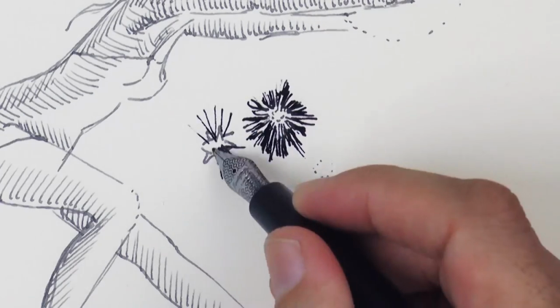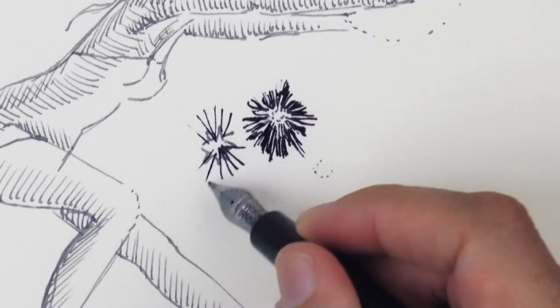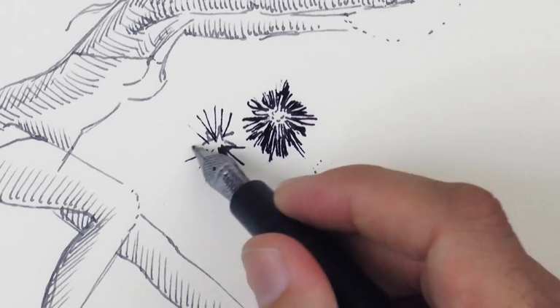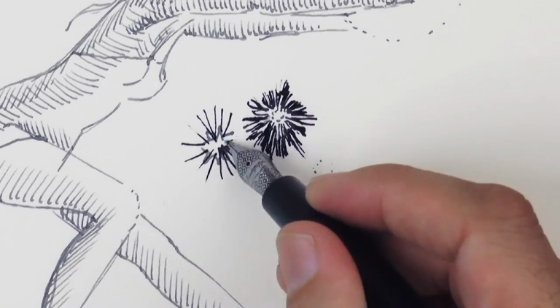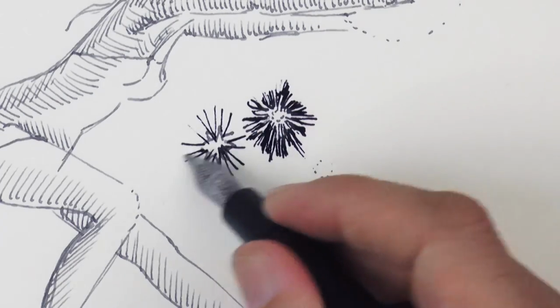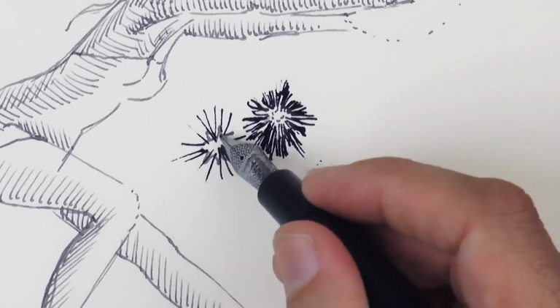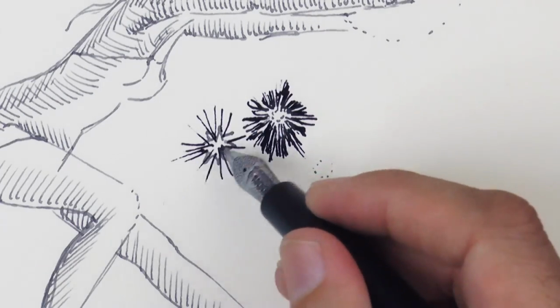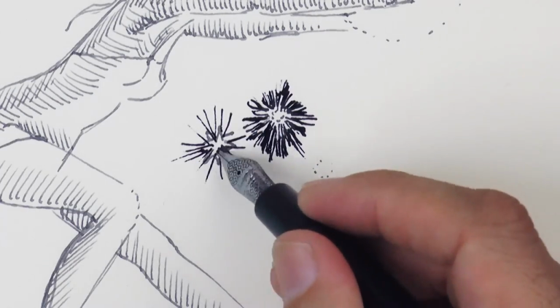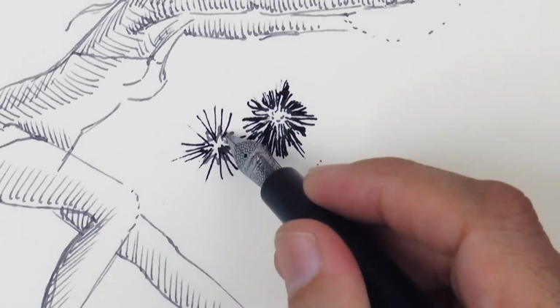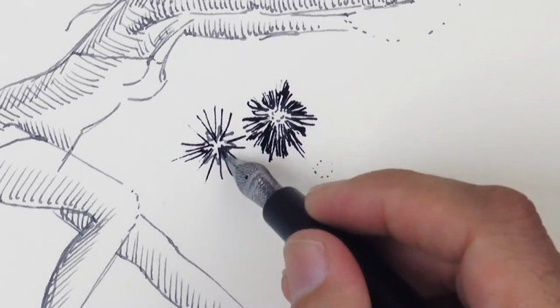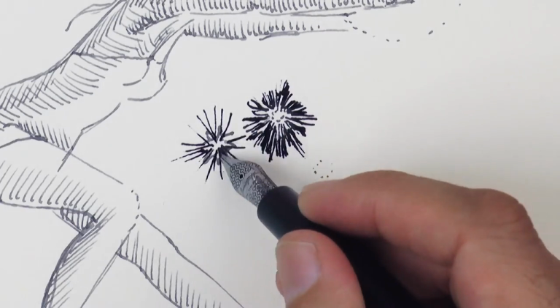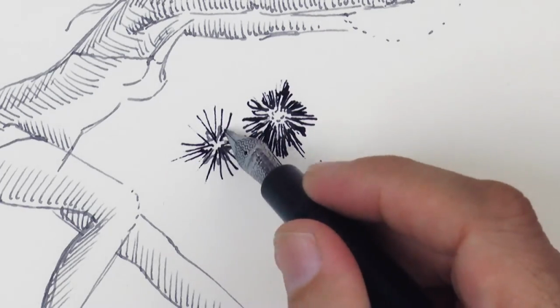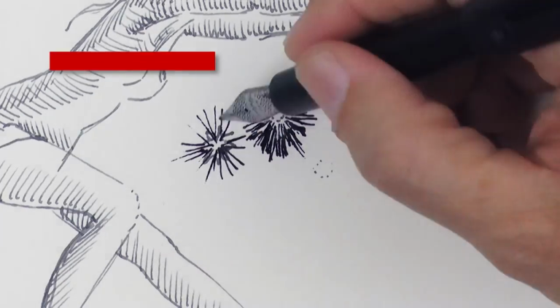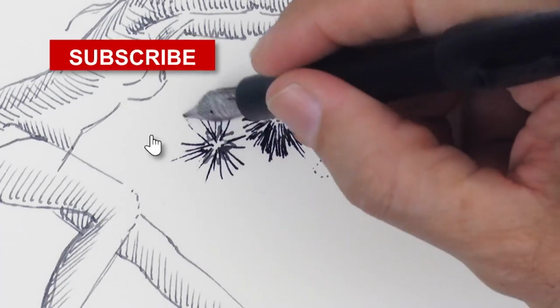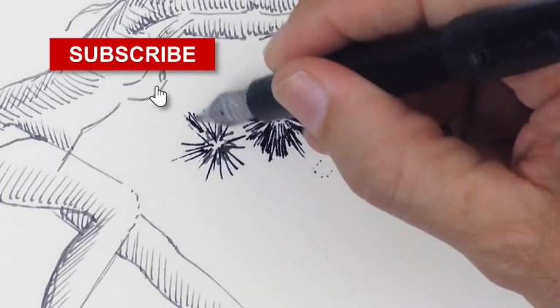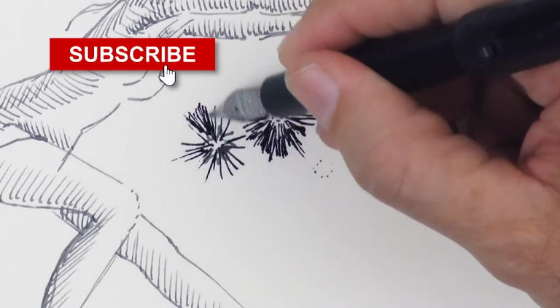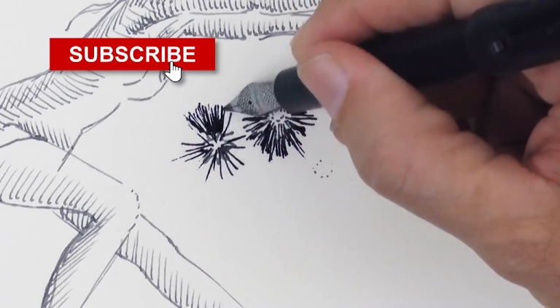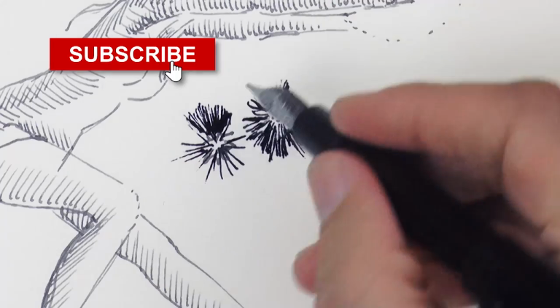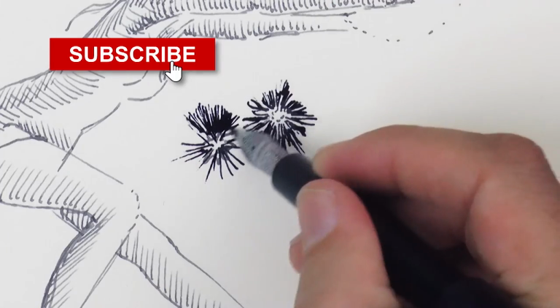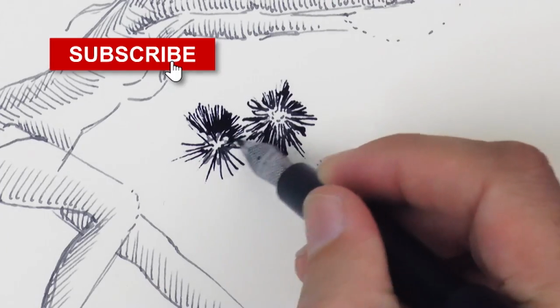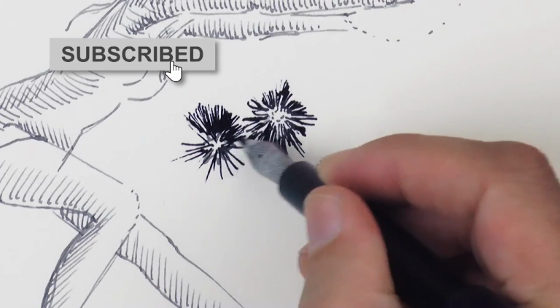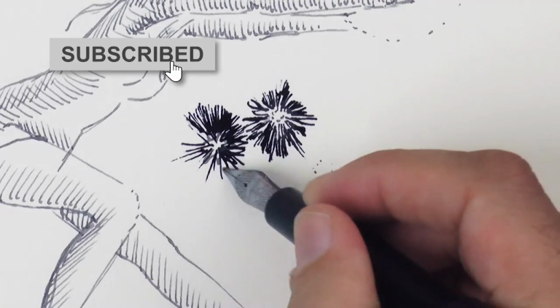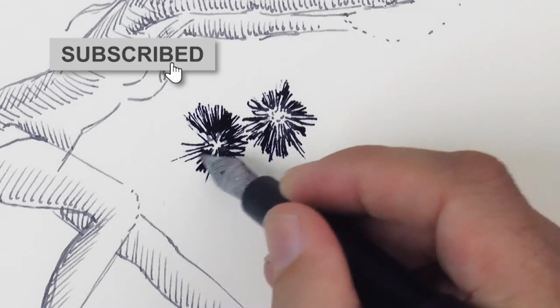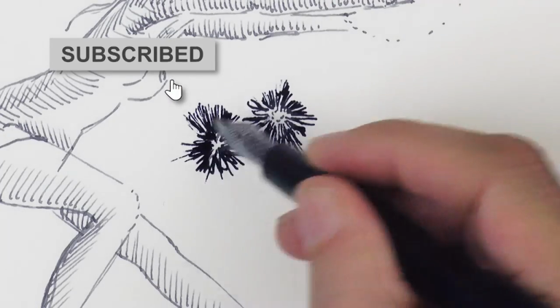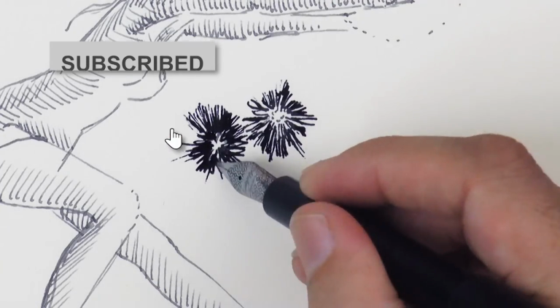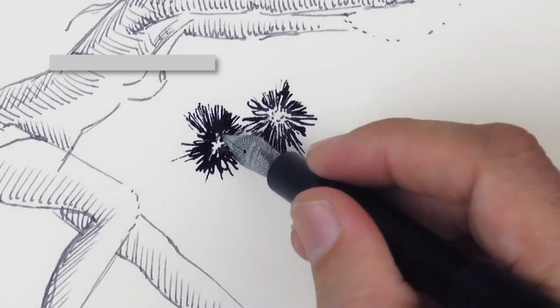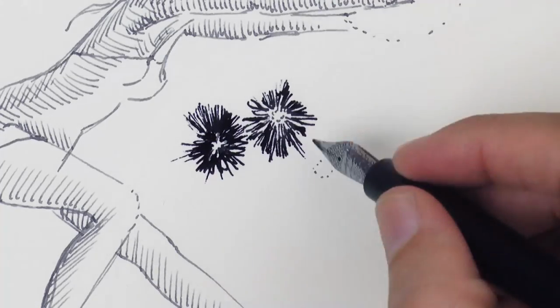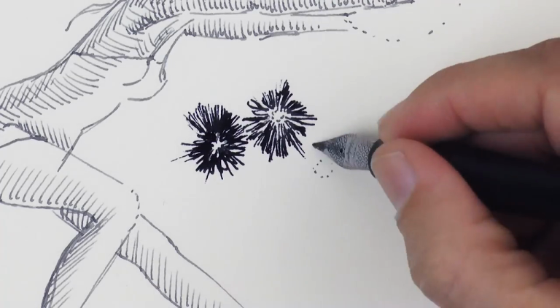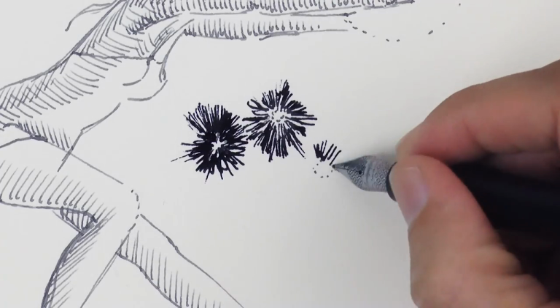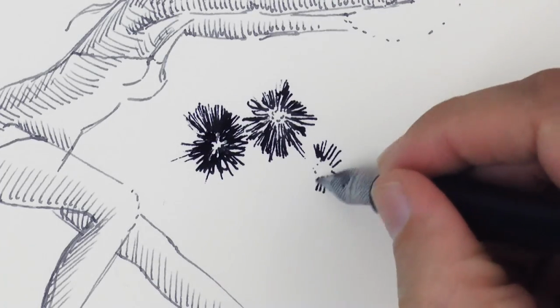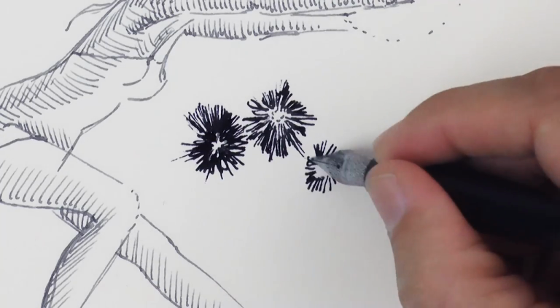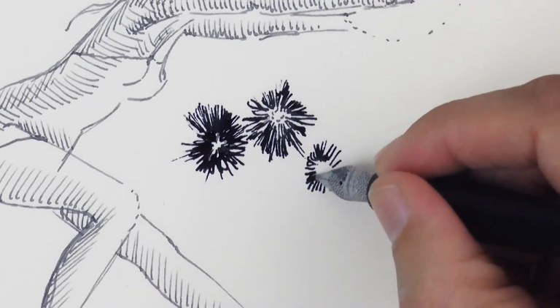If you are liking this video, please consider subscribing to Fine Art Tips. Thank you!